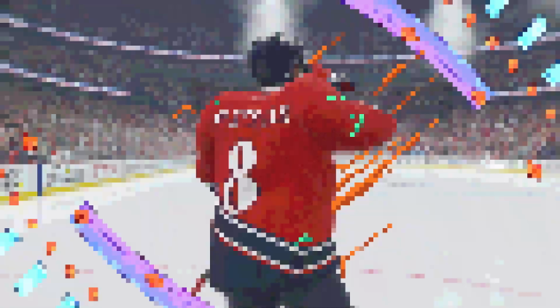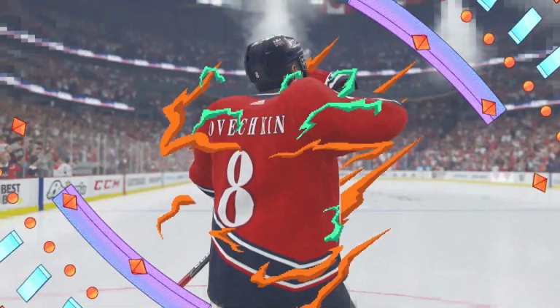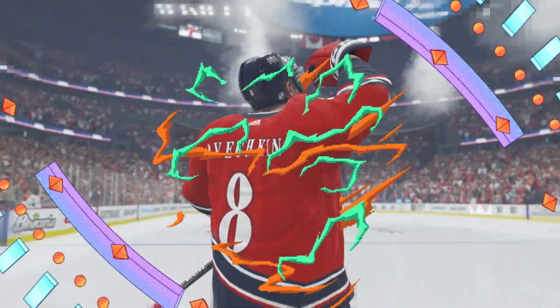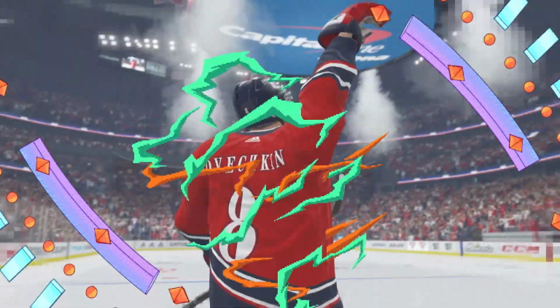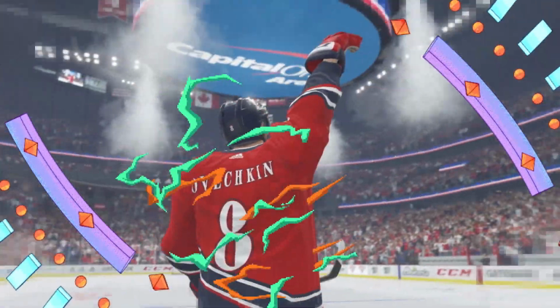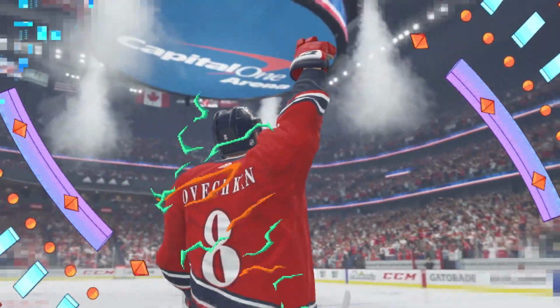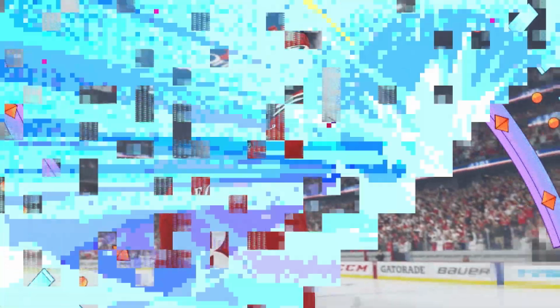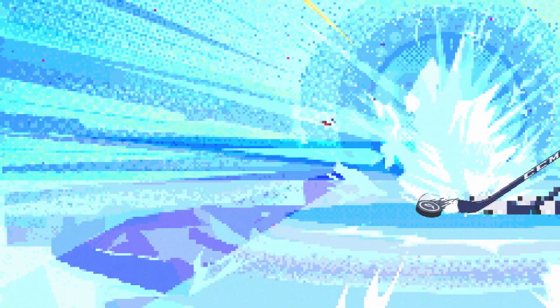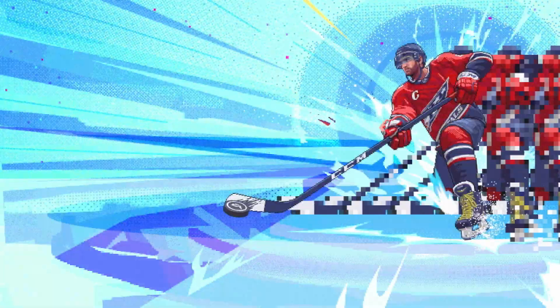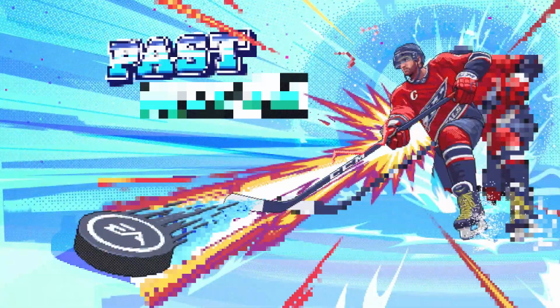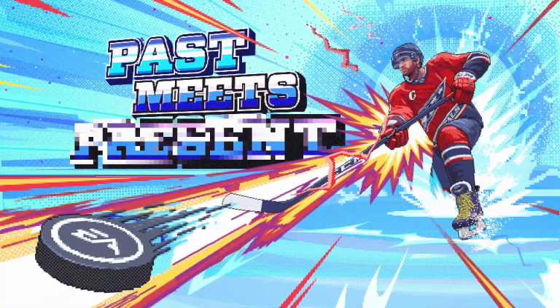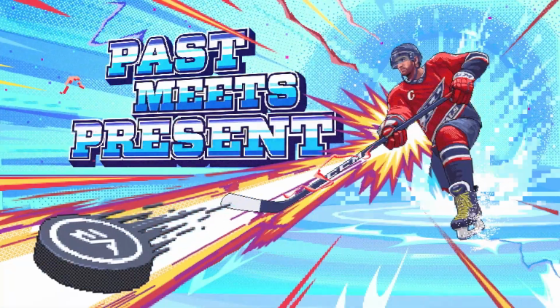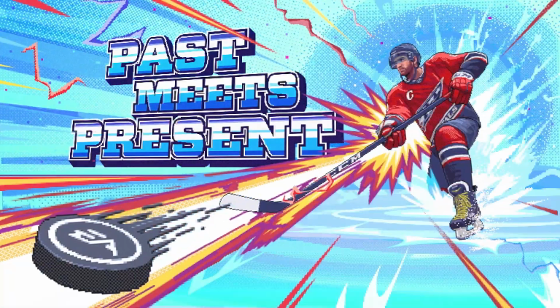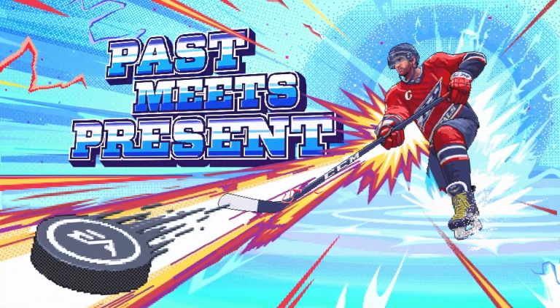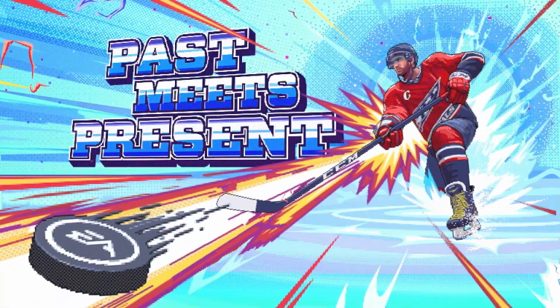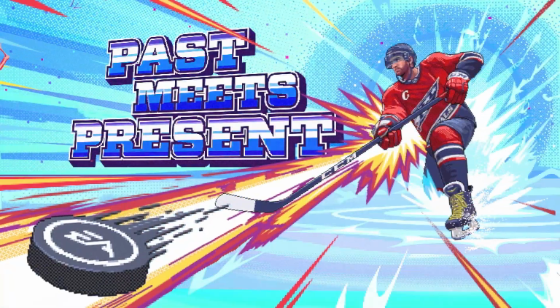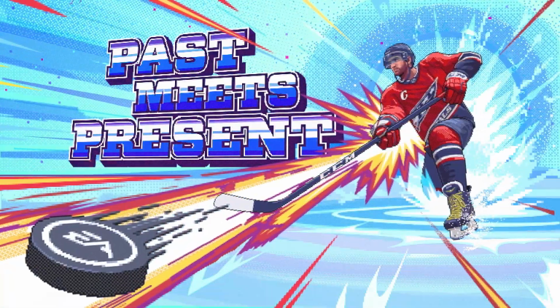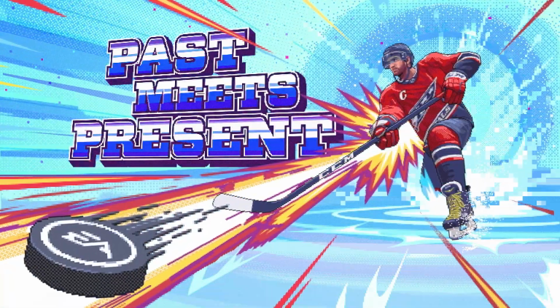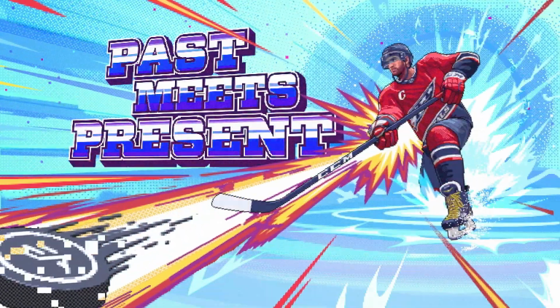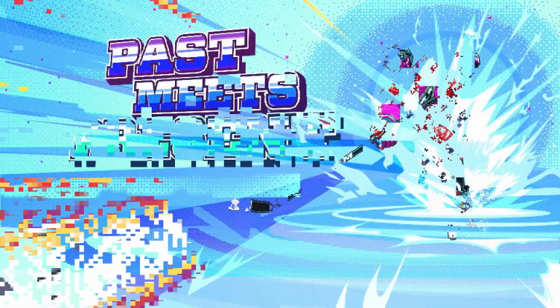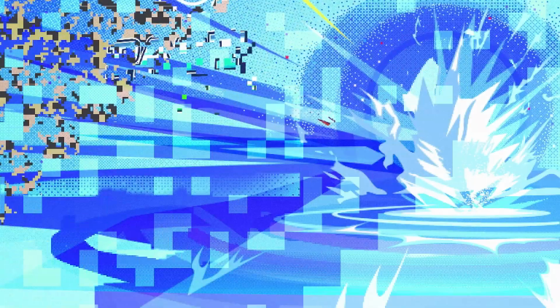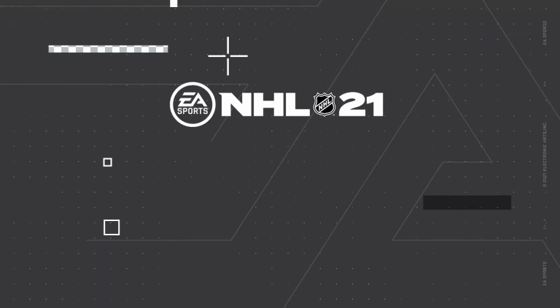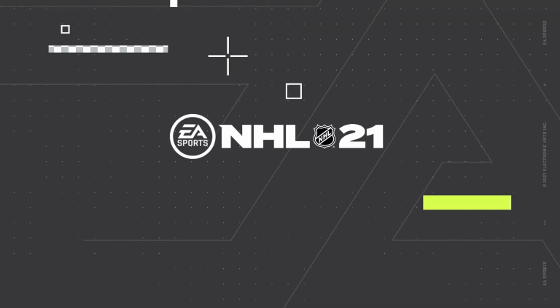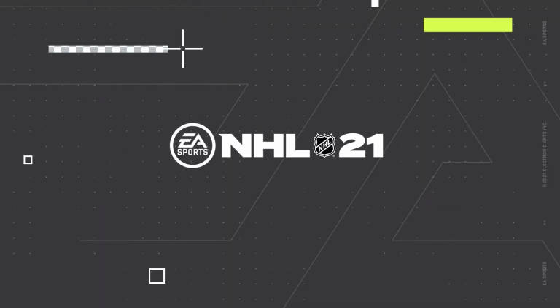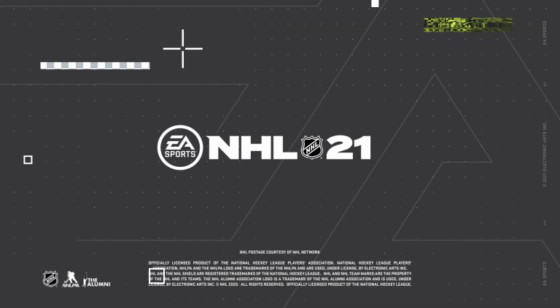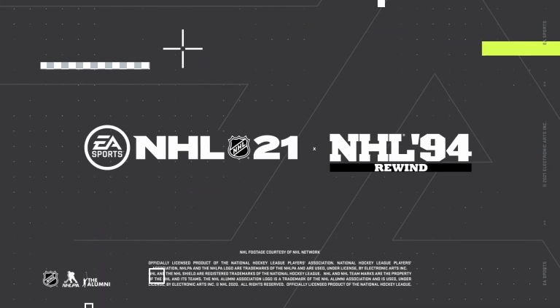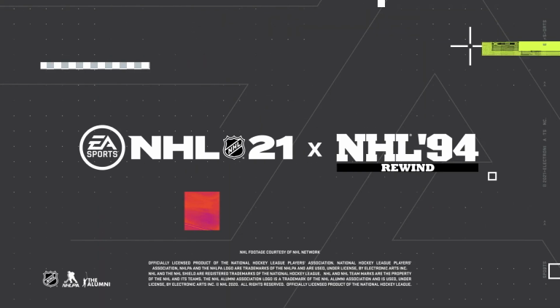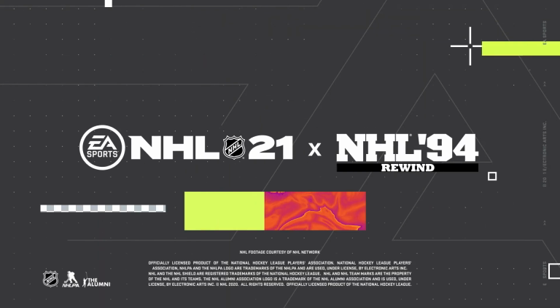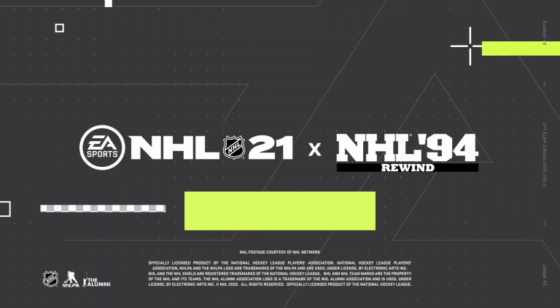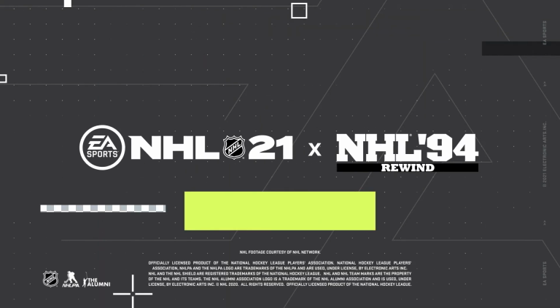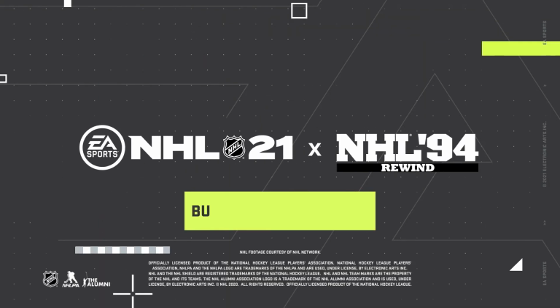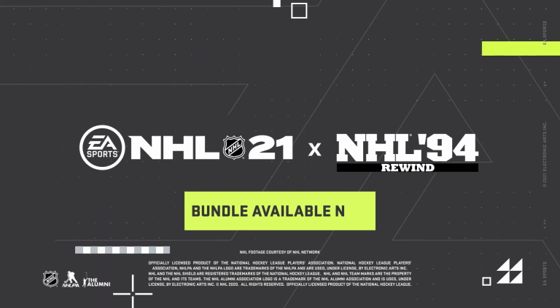Recognizing our roots, recognizing greatness. NHL 21 — past meets present.